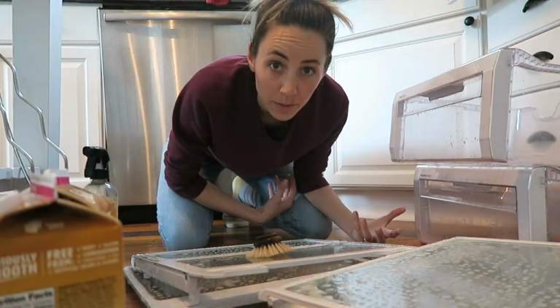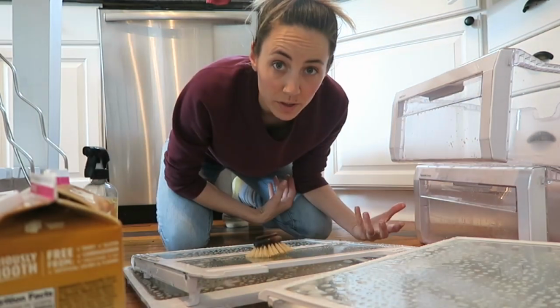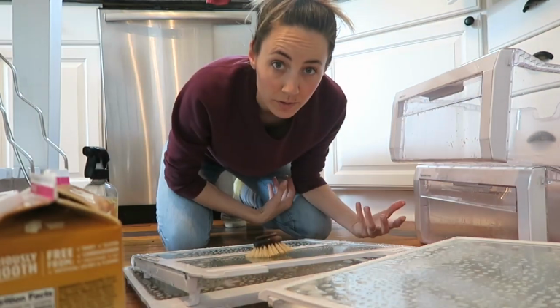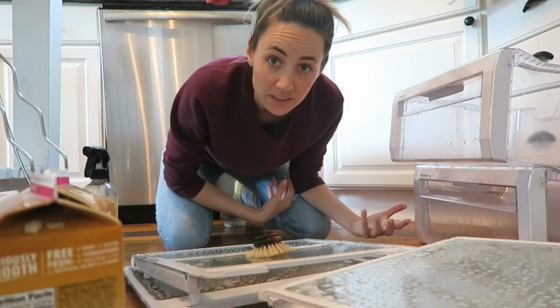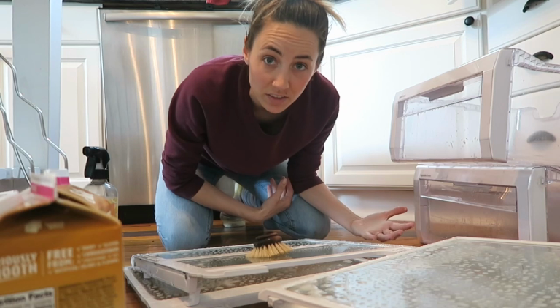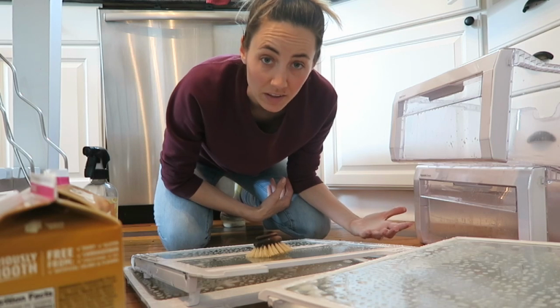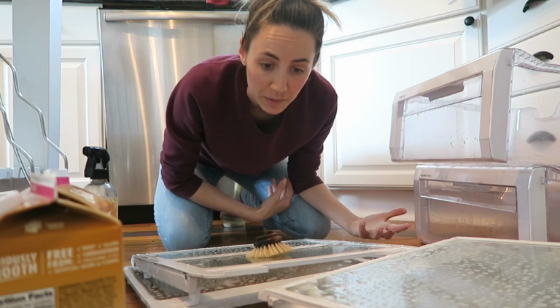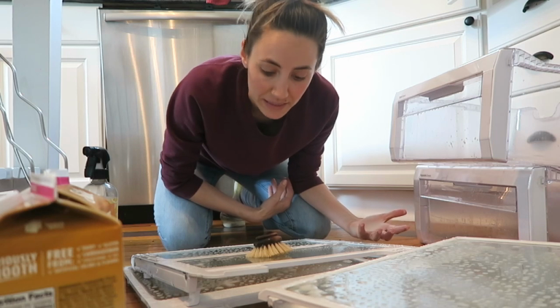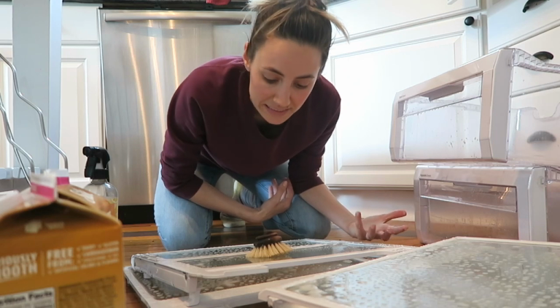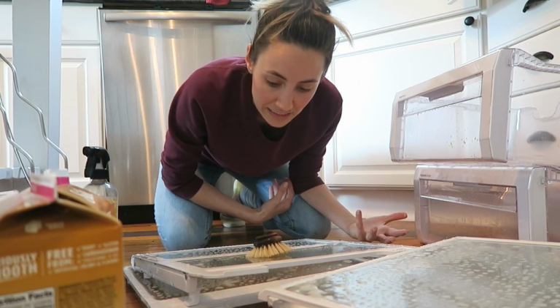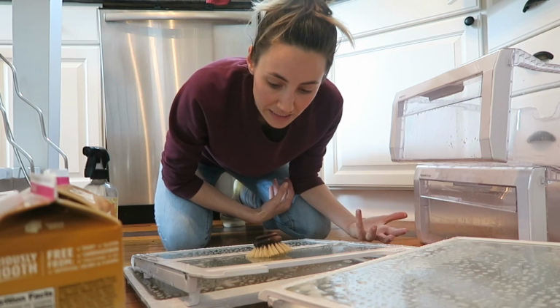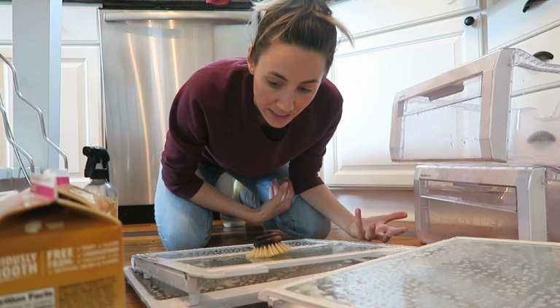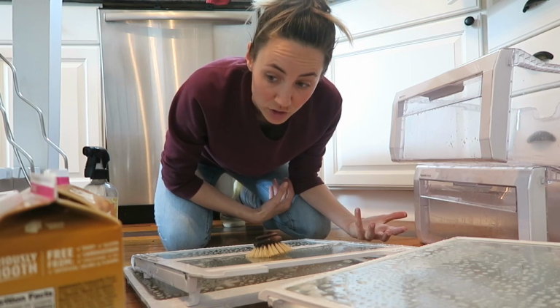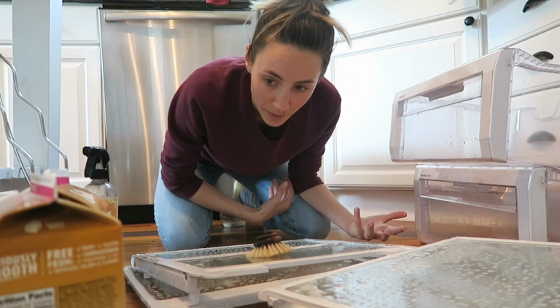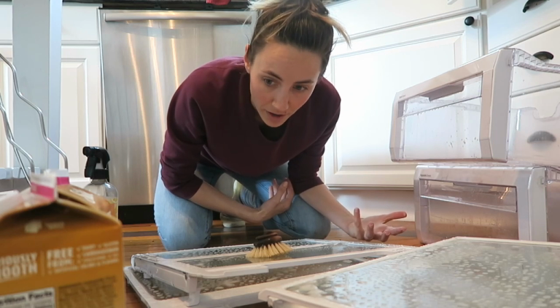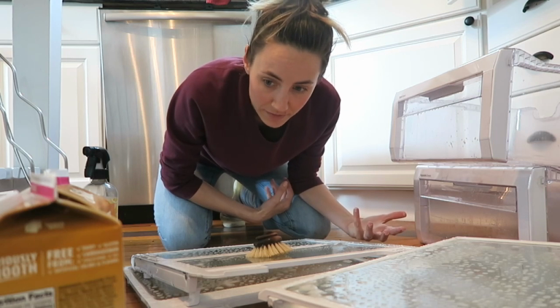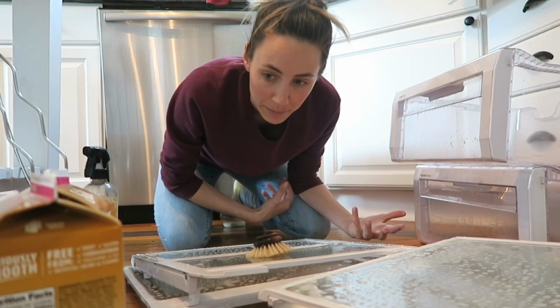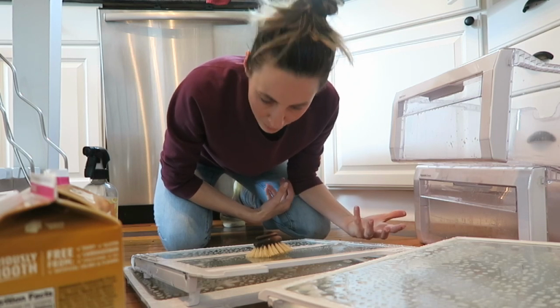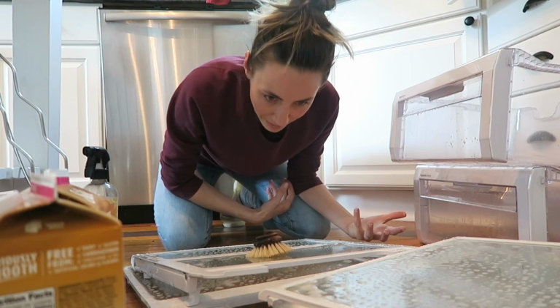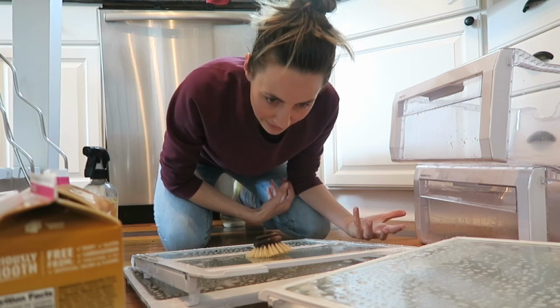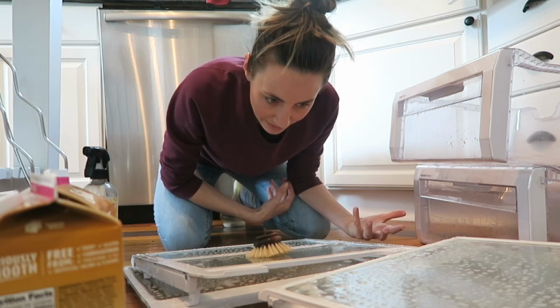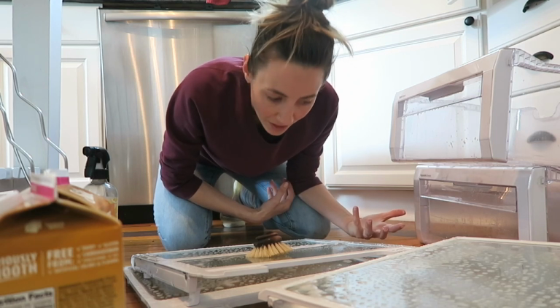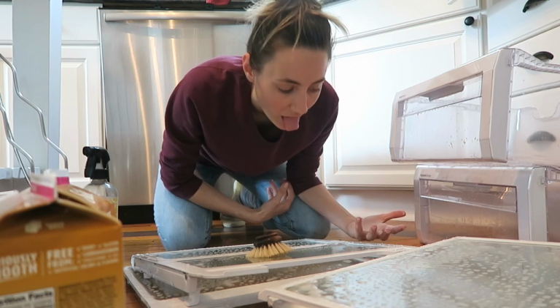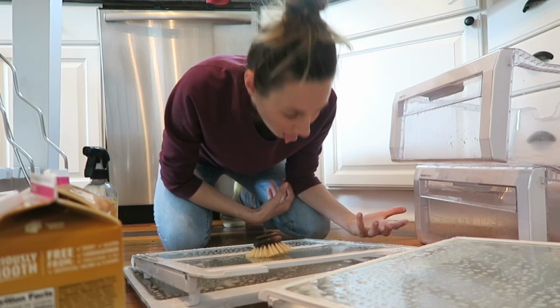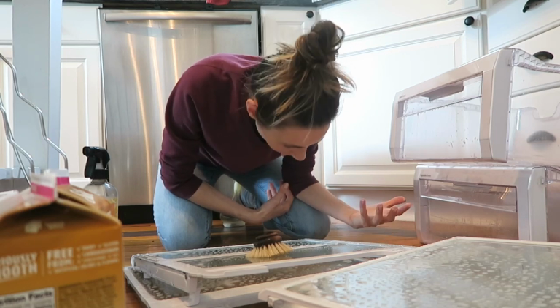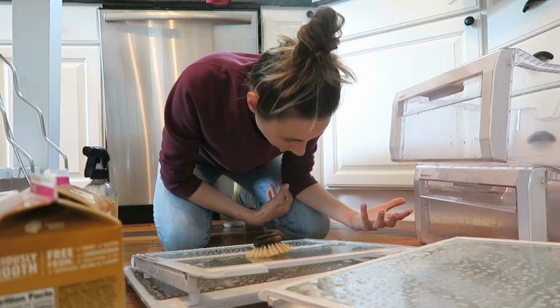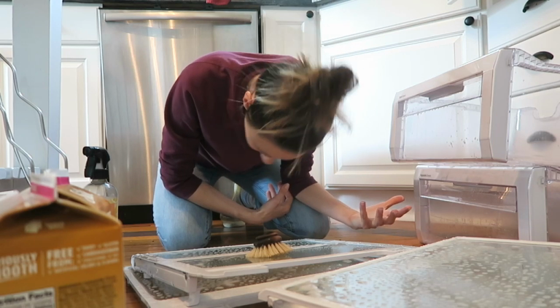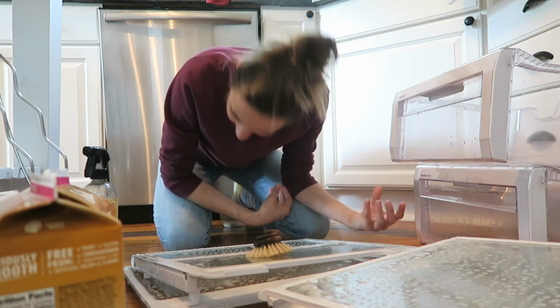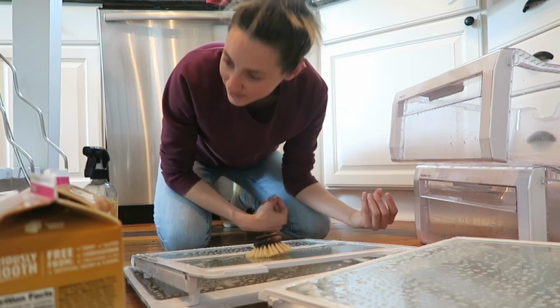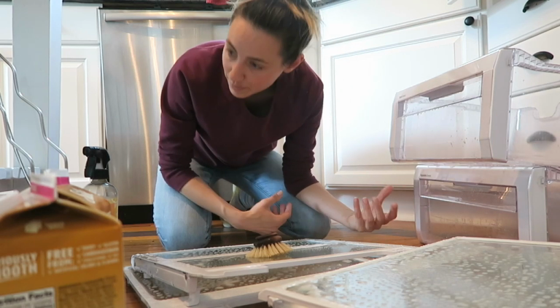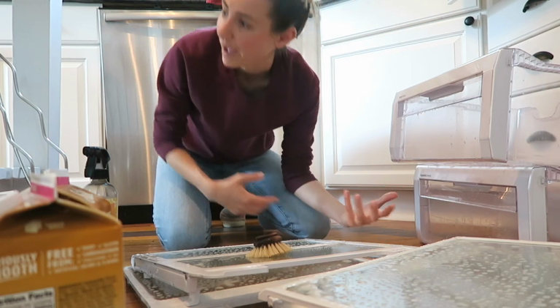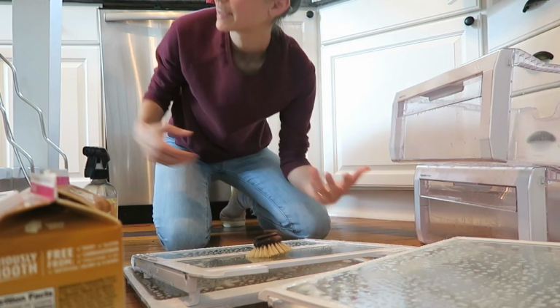Now I'm going to rinse all these out in the sink, dry them off, and put them back in.